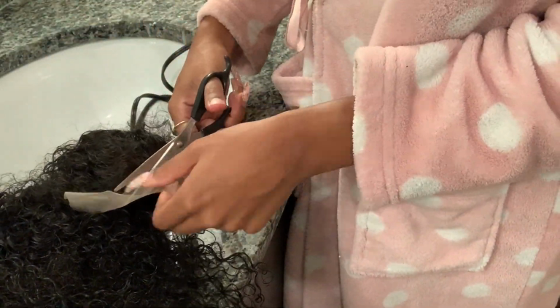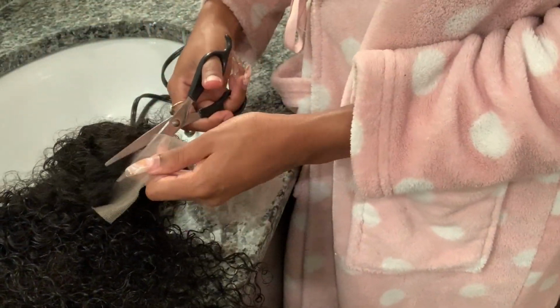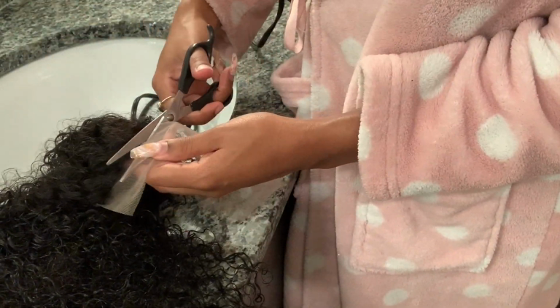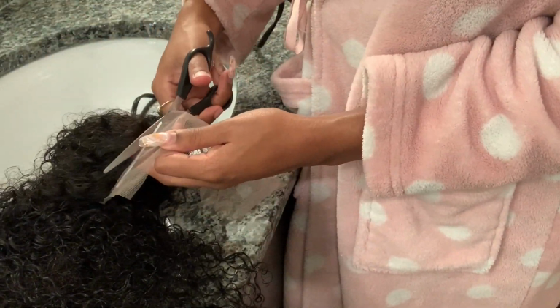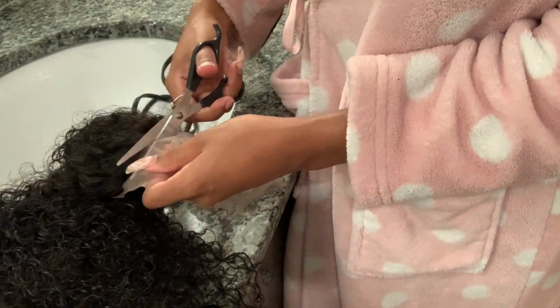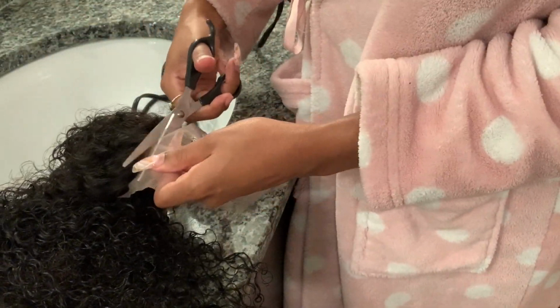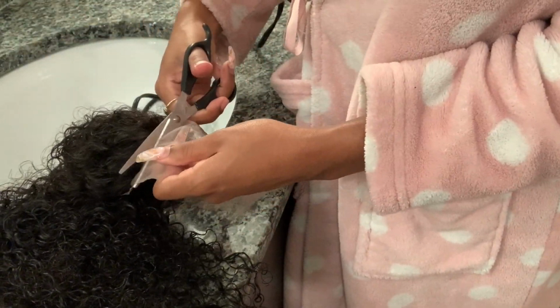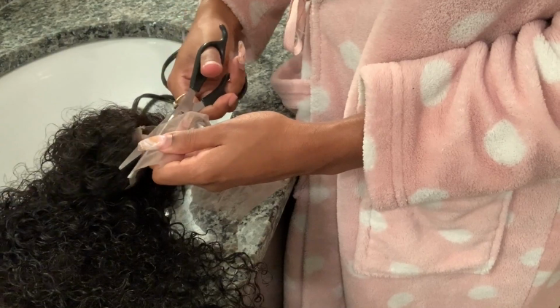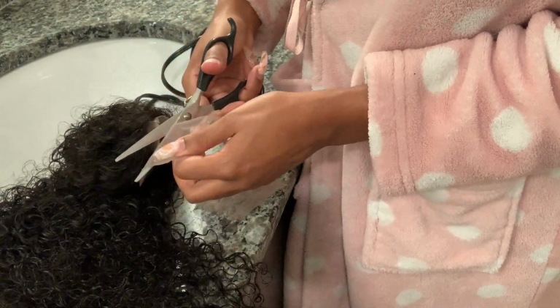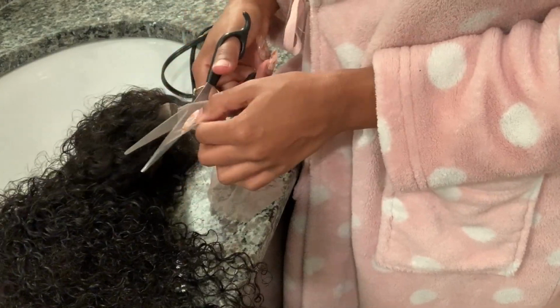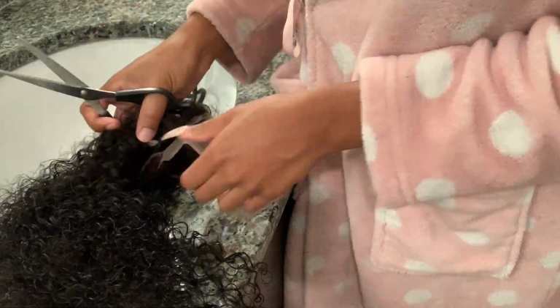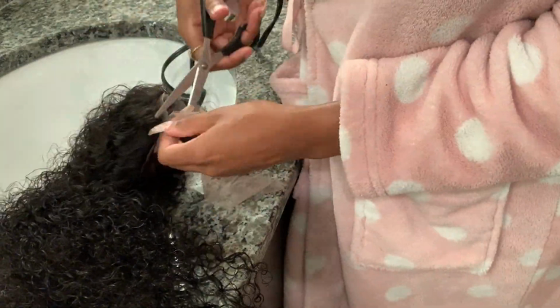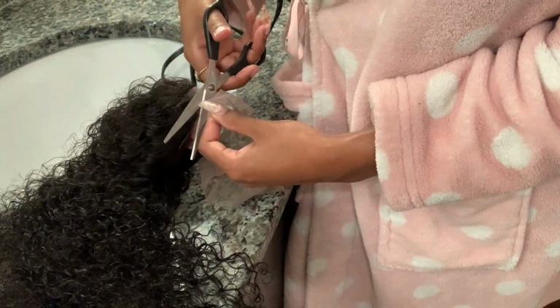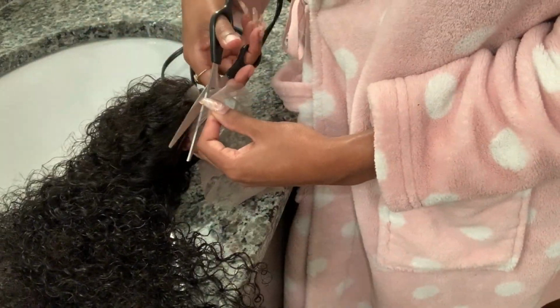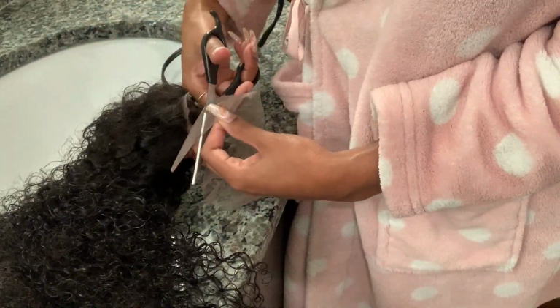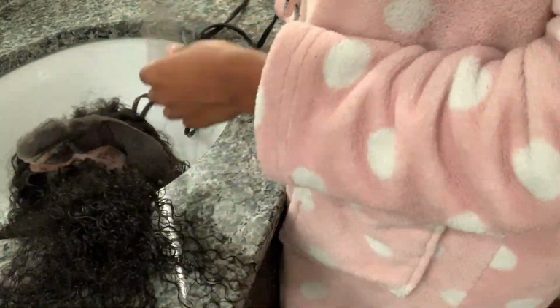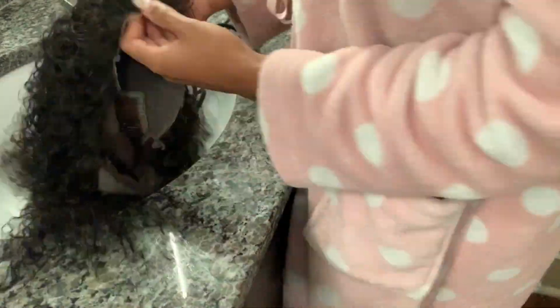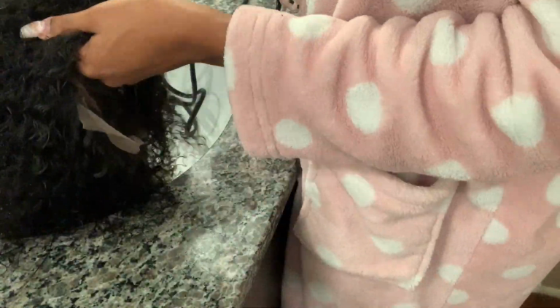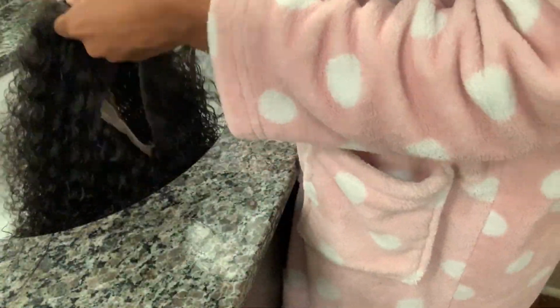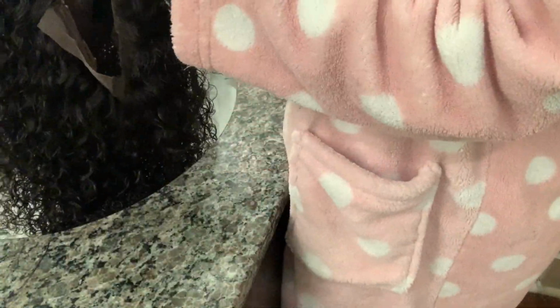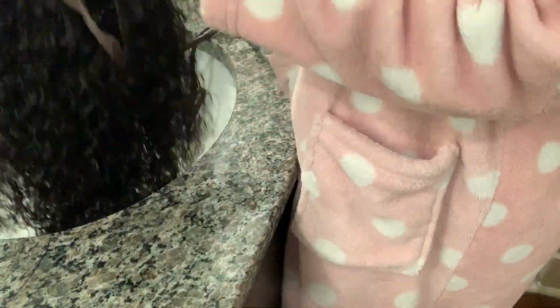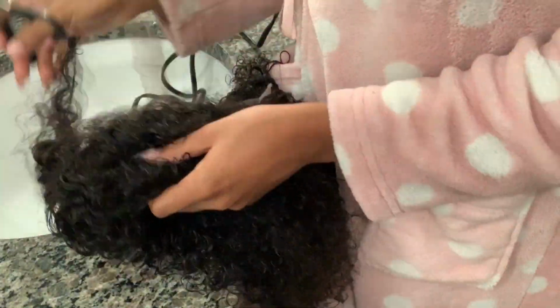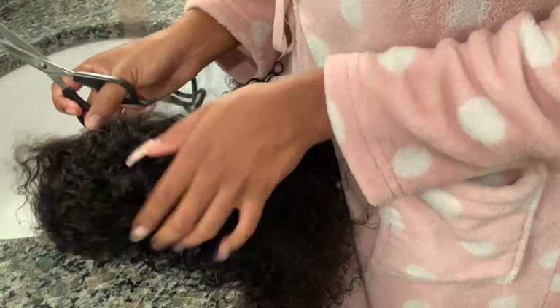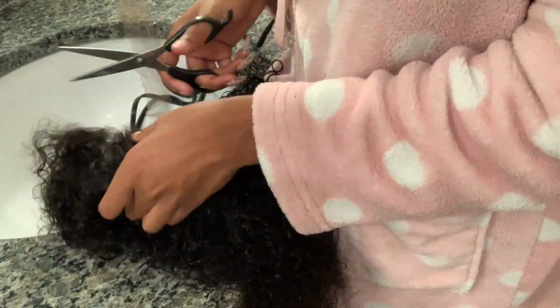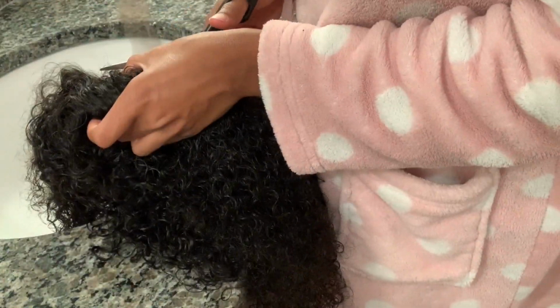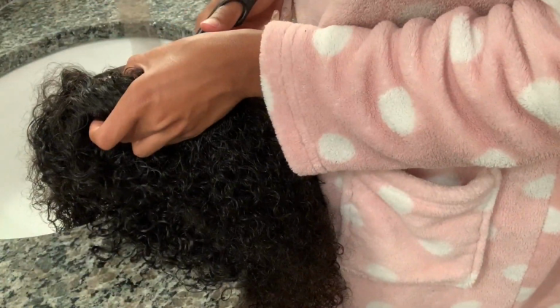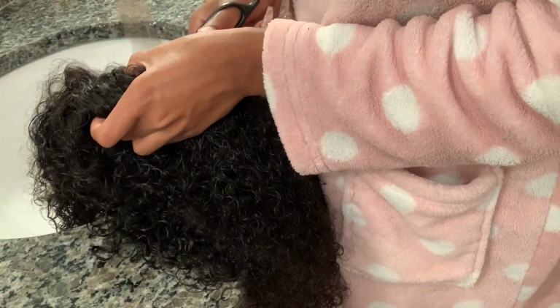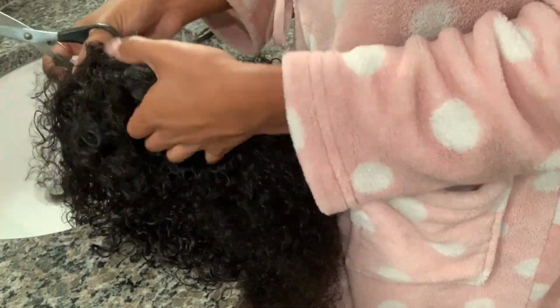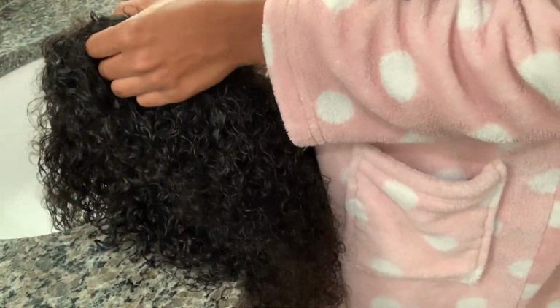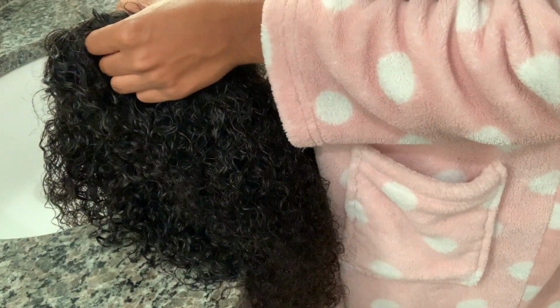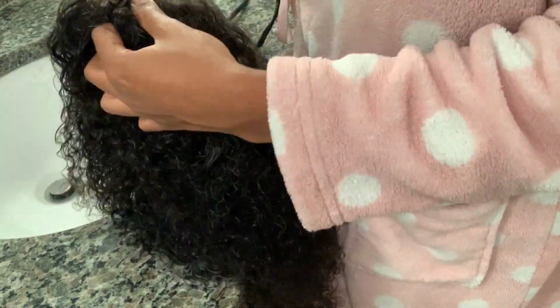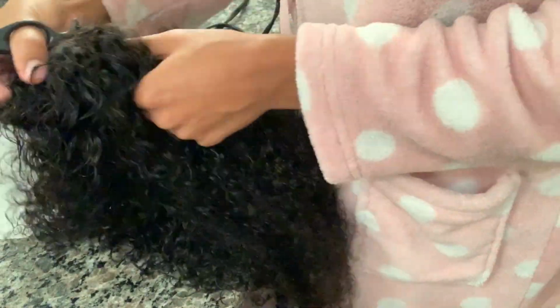I really don't know how to cut lace, it's just a work in progress. It's fine.